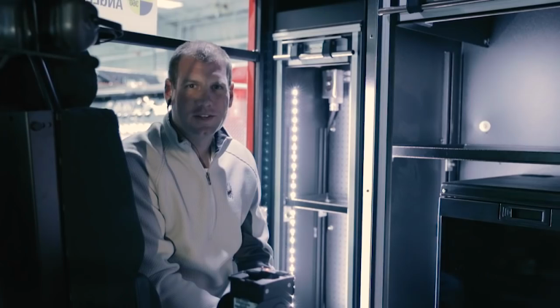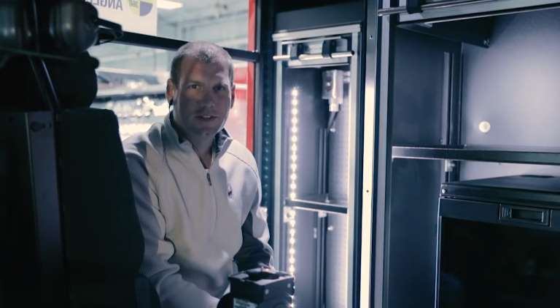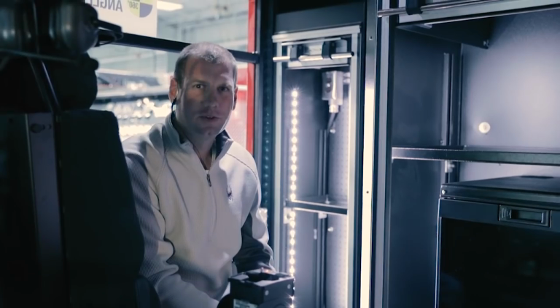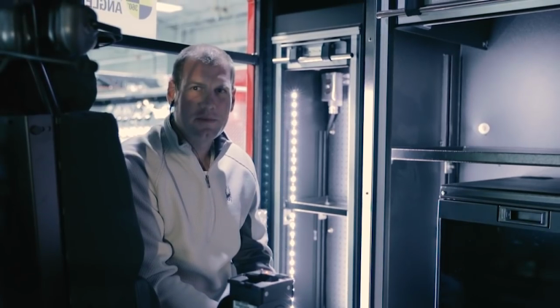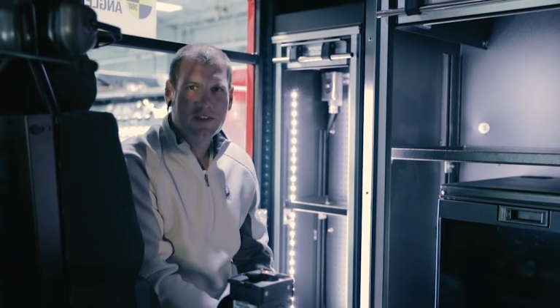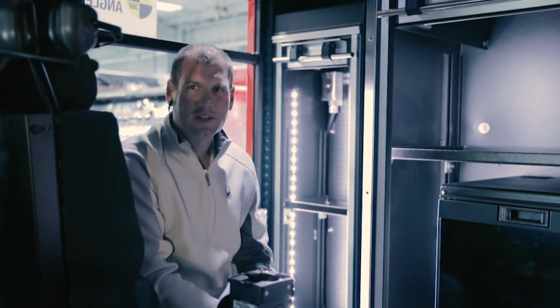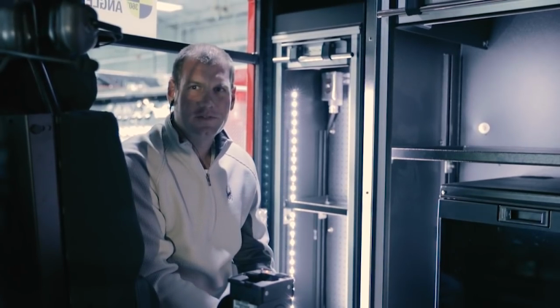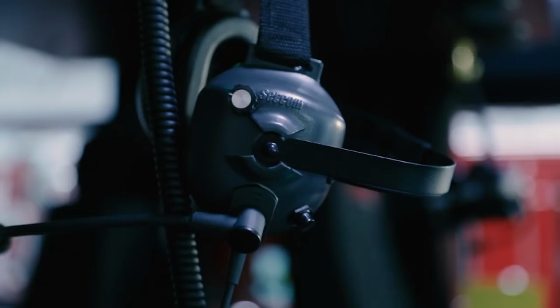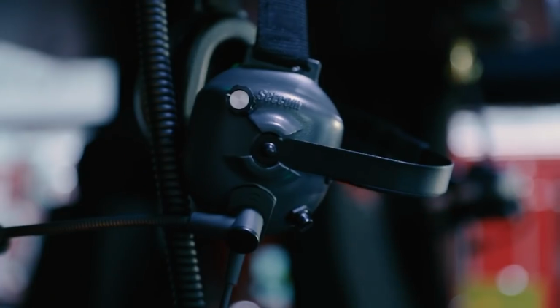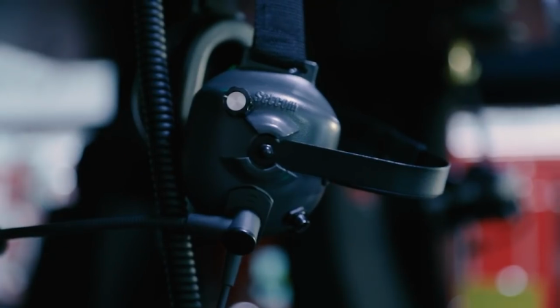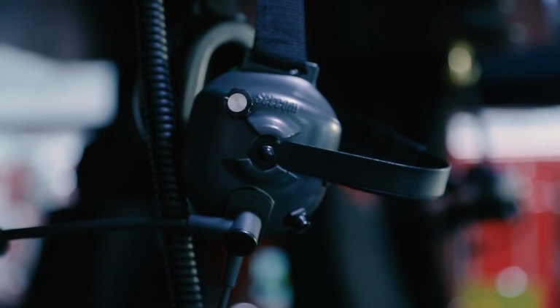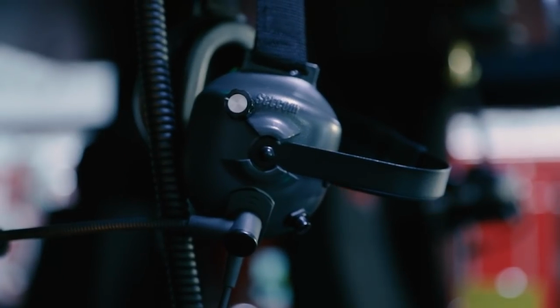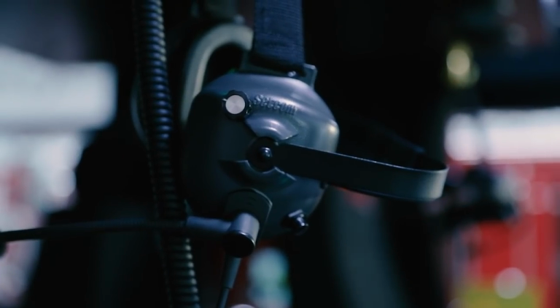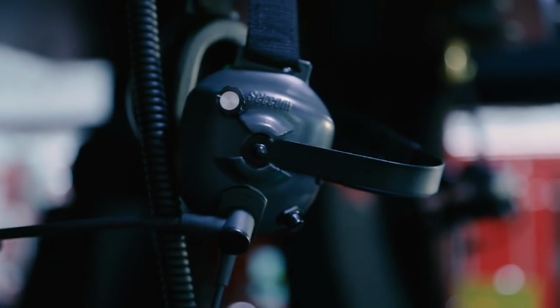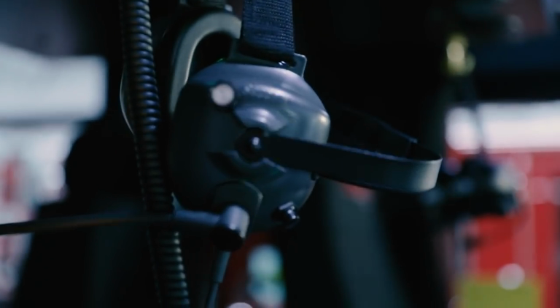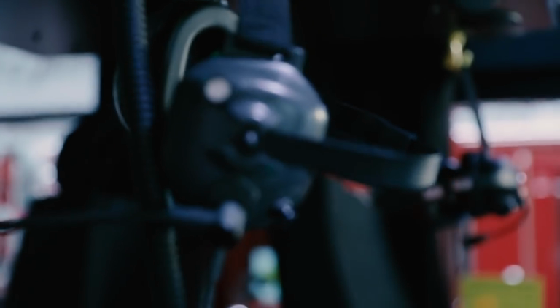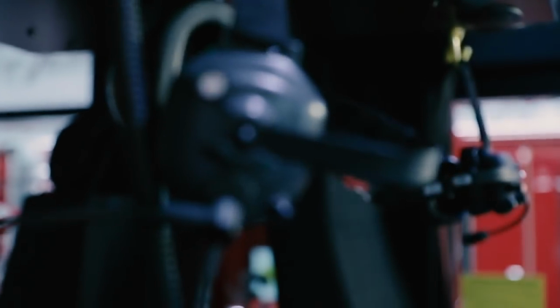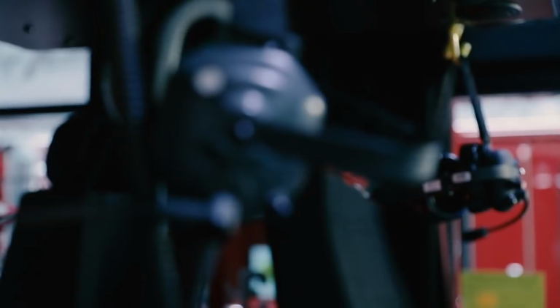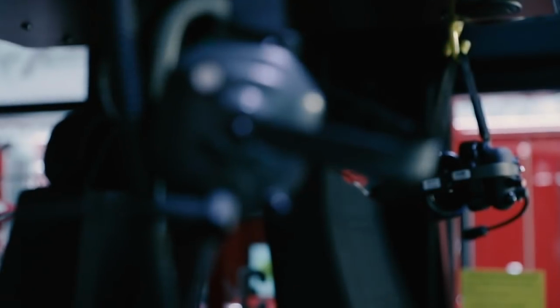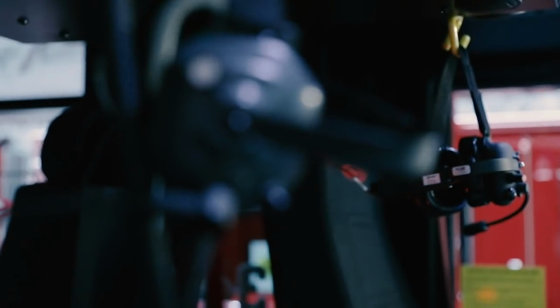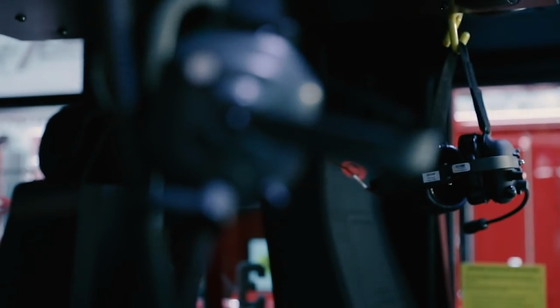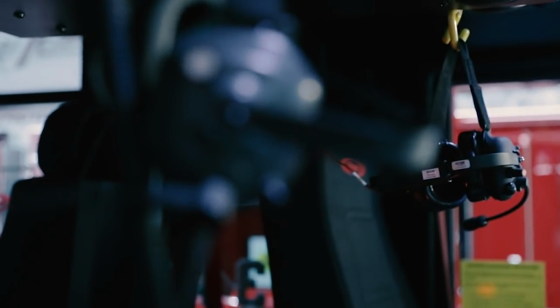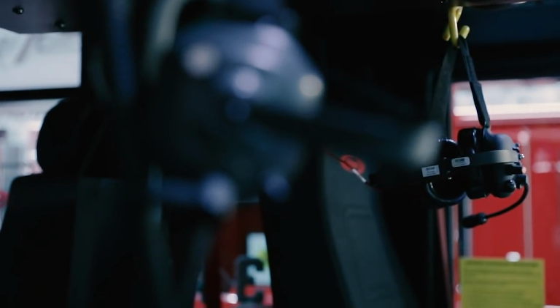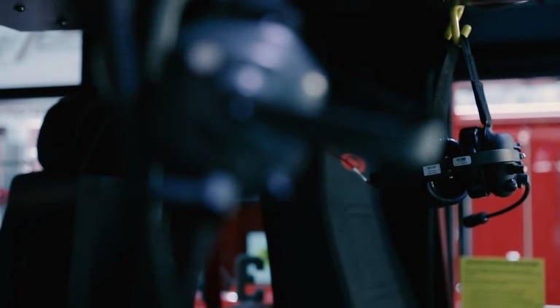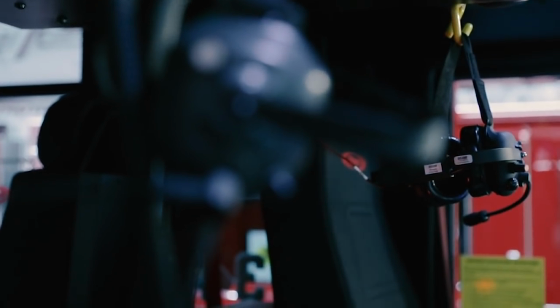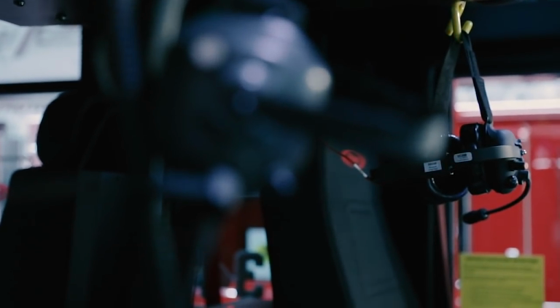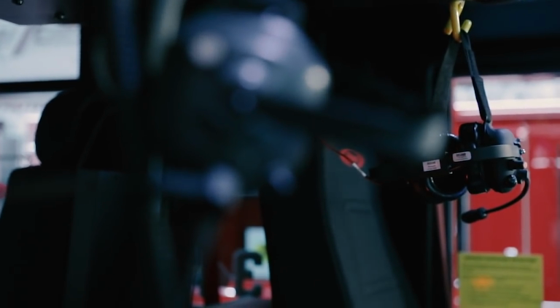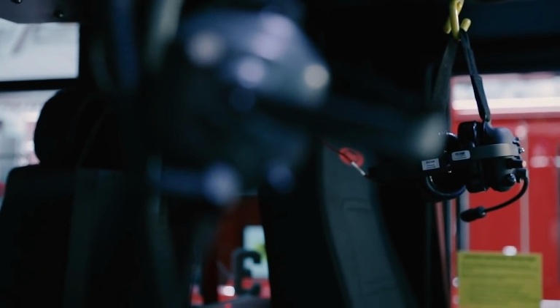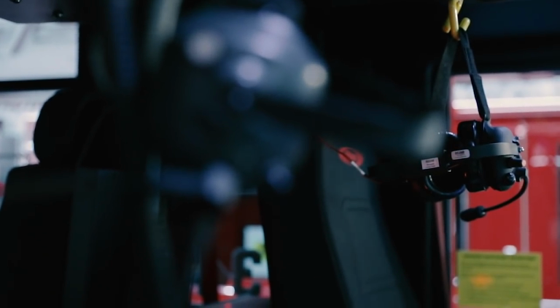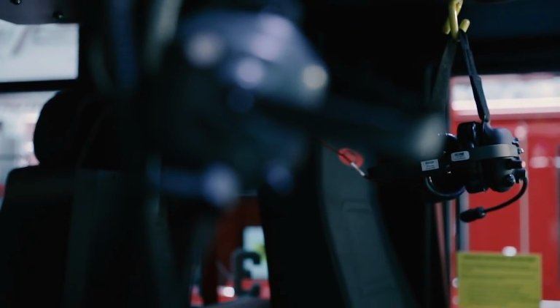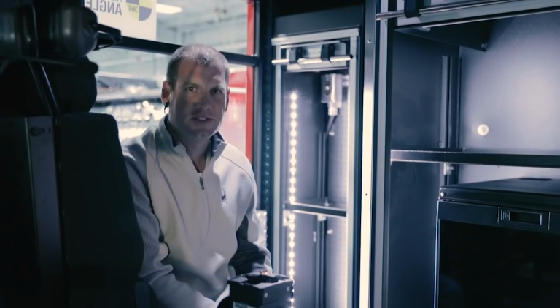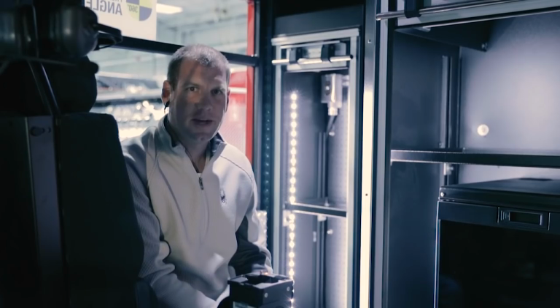The crew cab of our vehicle features CETCOM headsets which the officer, driver, and crew will use to communicate with themselves as well as dispatch.